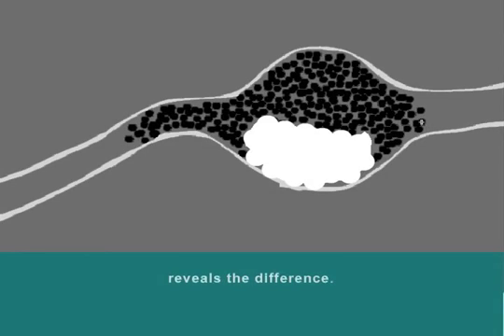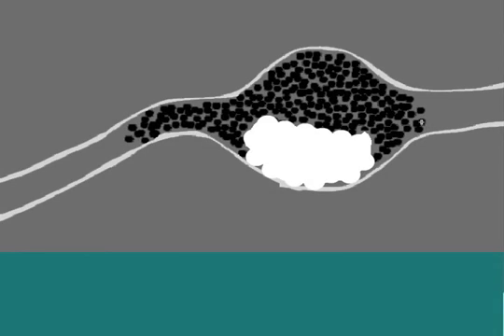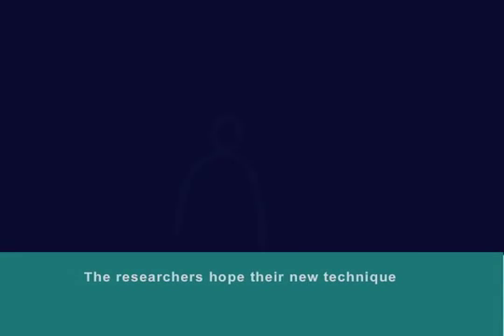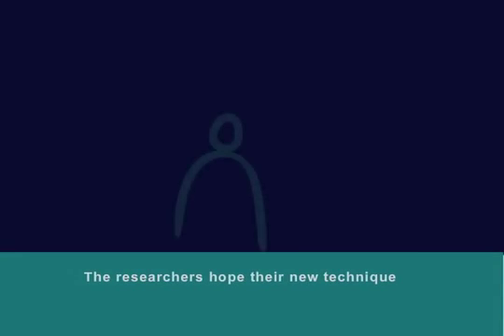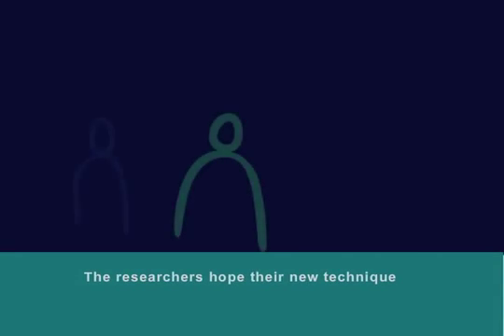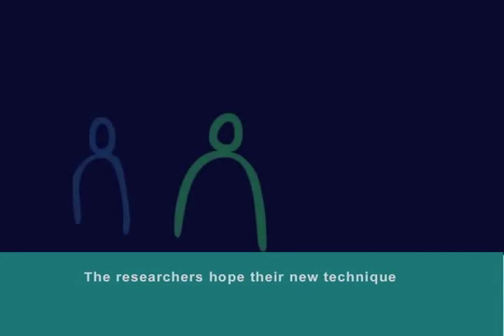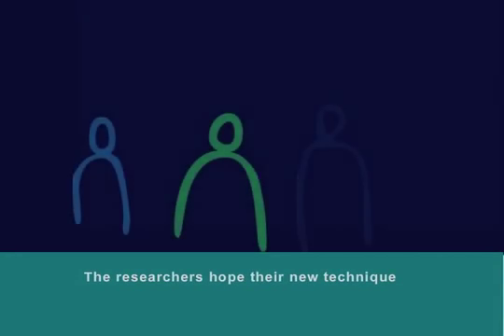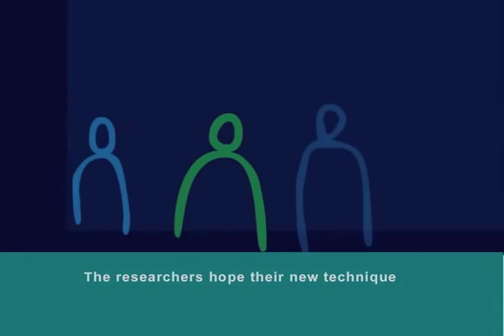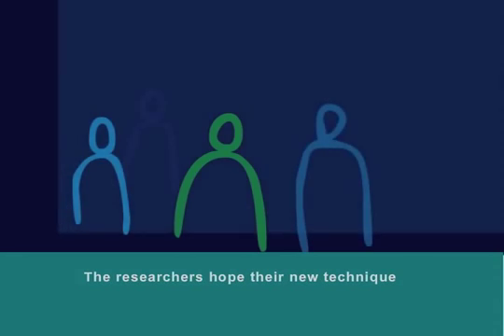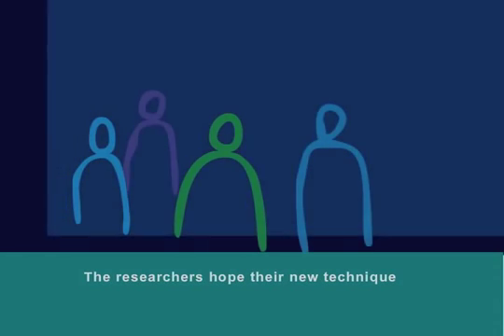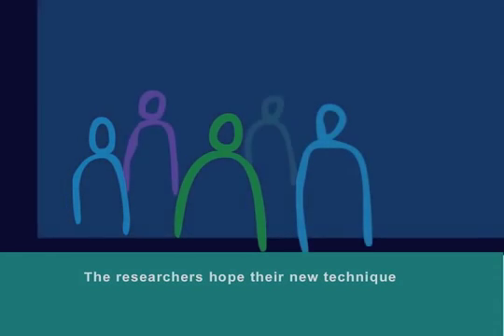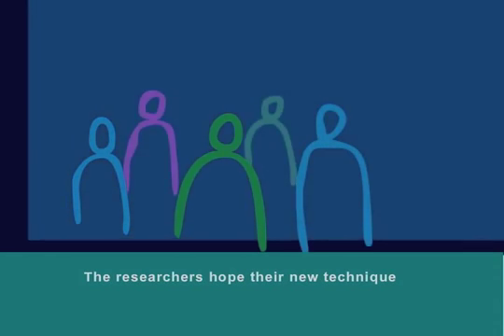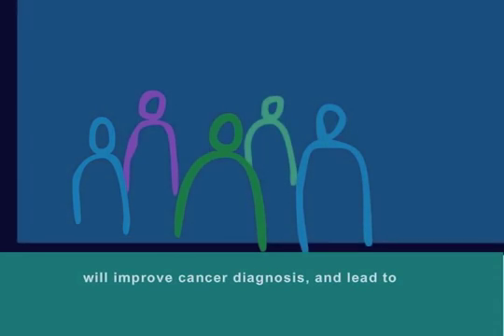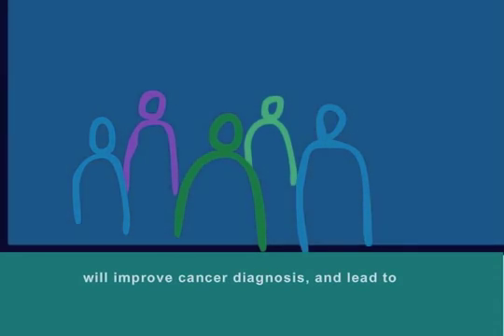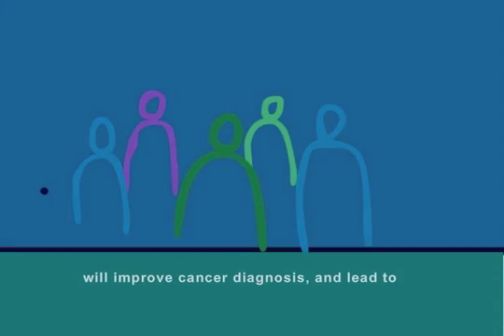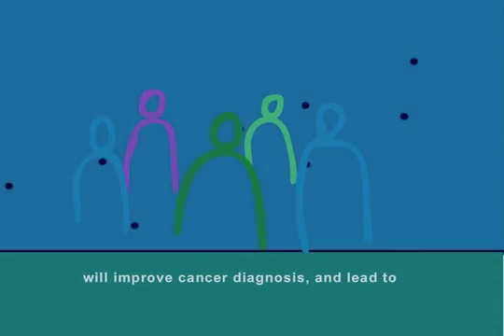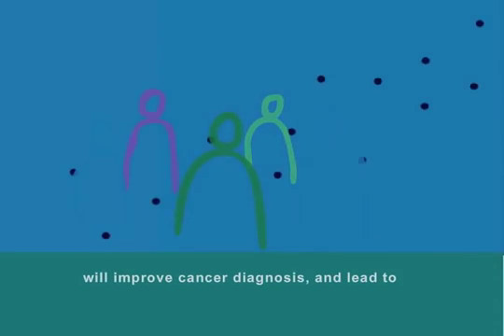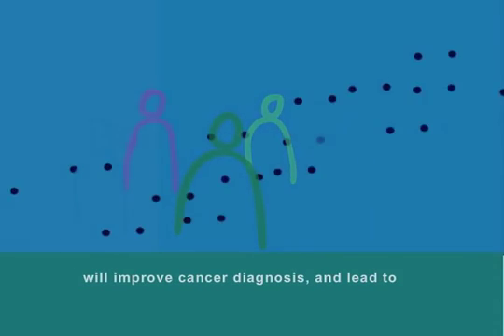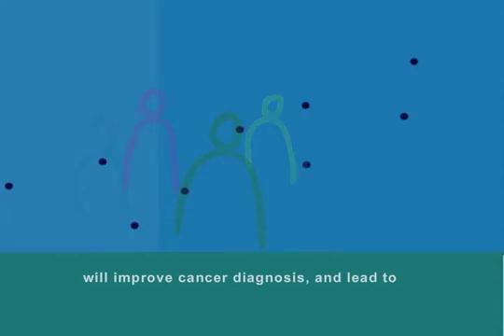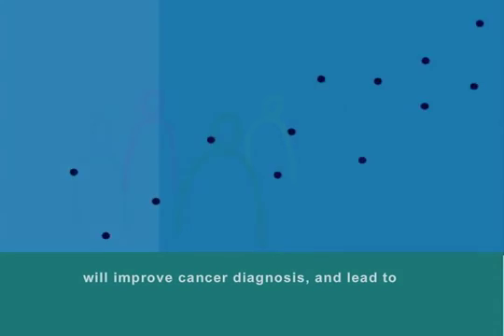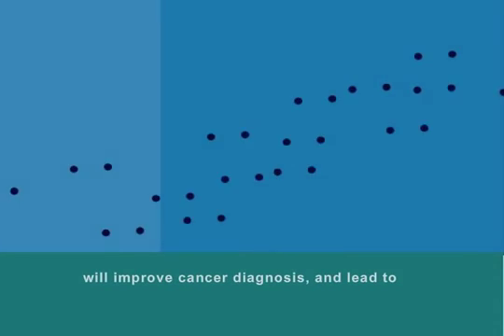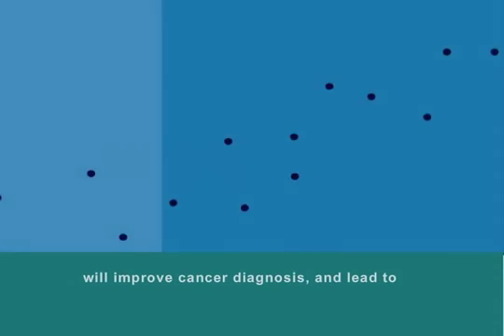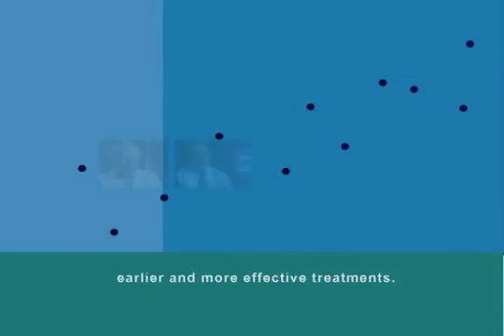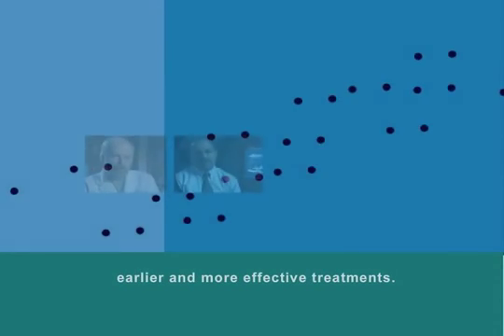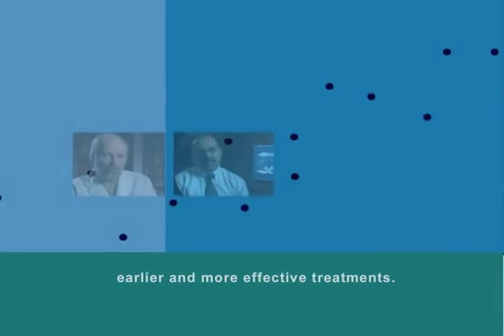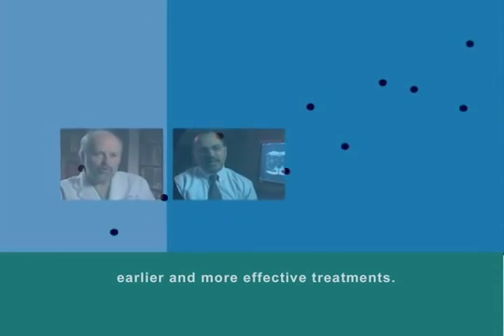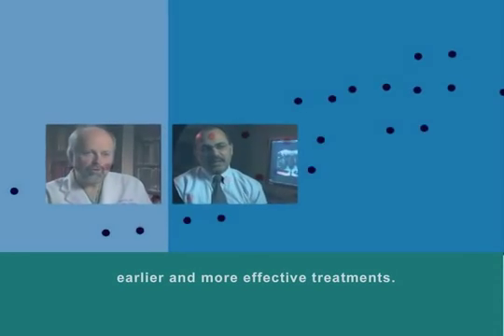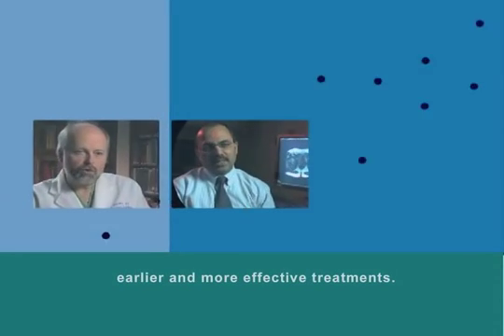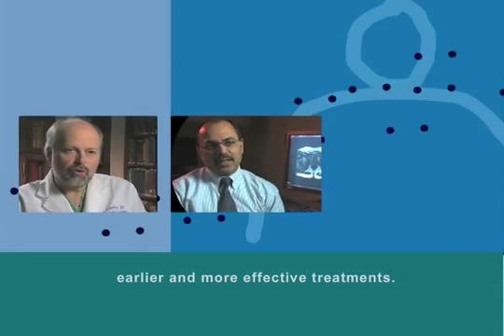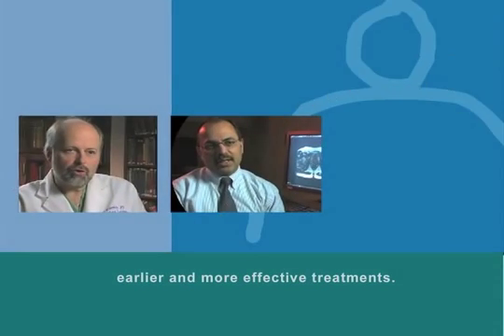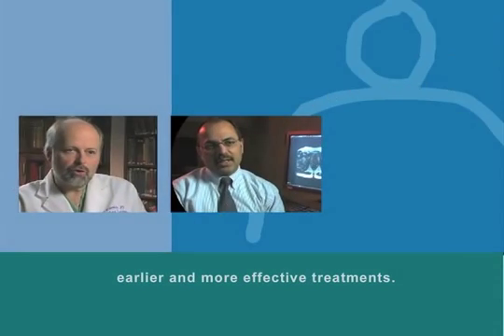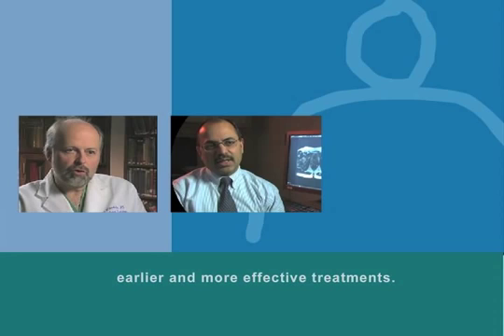The researchers hope their new technique will improve cancer diagnosis and lead to earlier and more effective treatments.